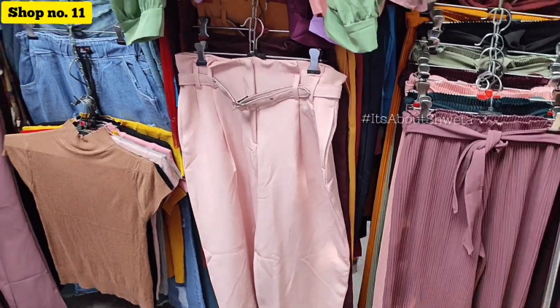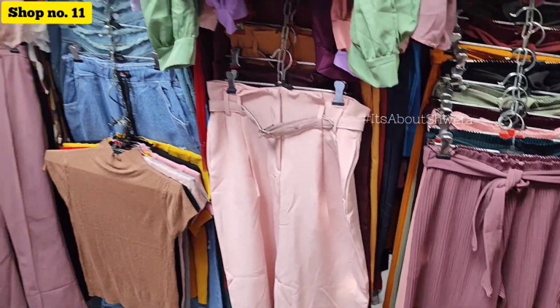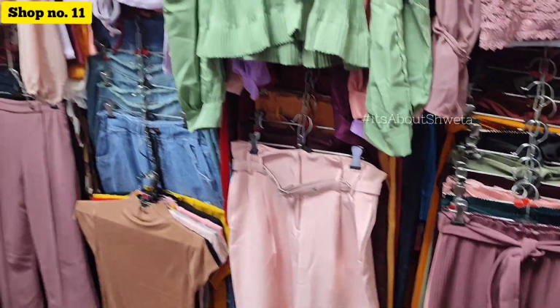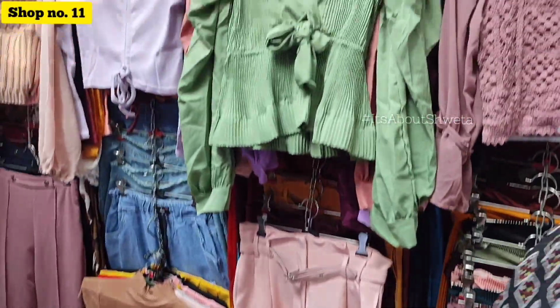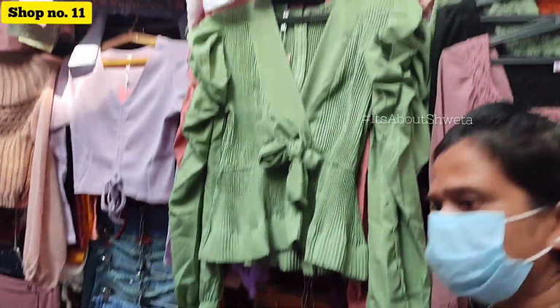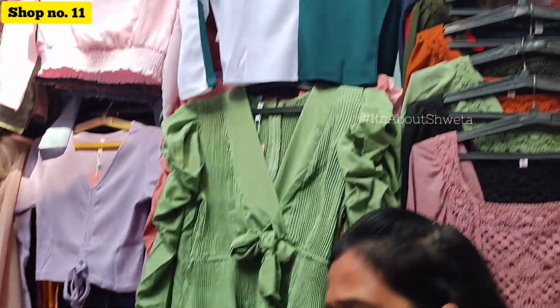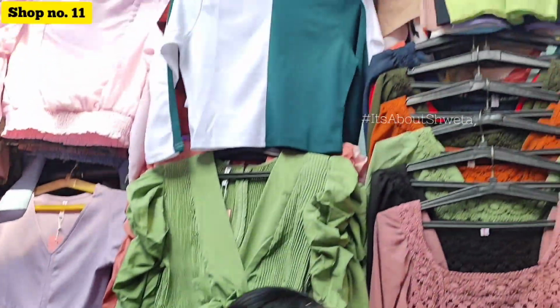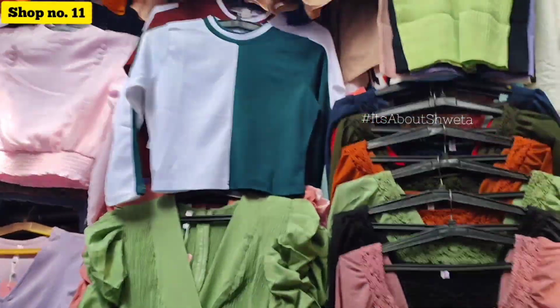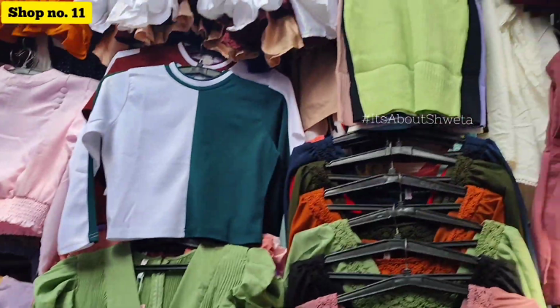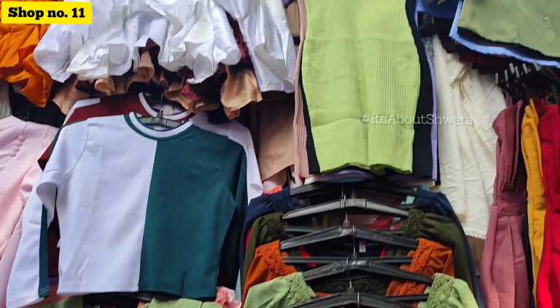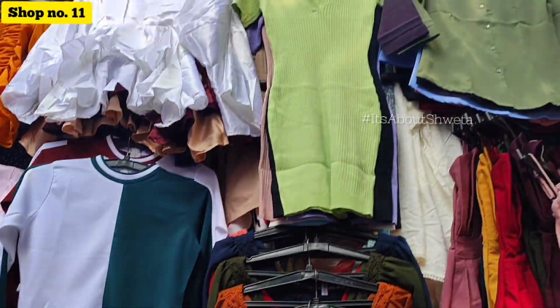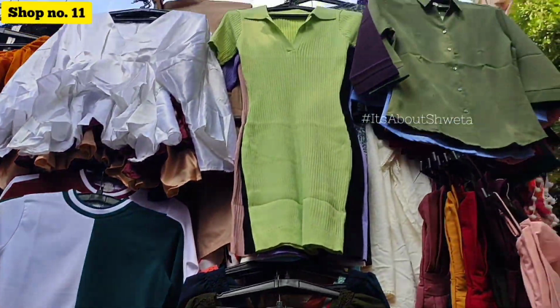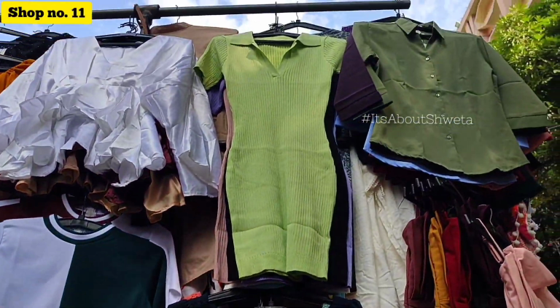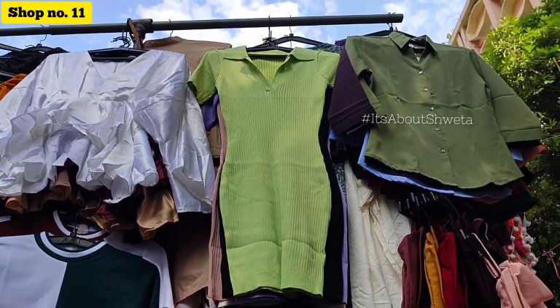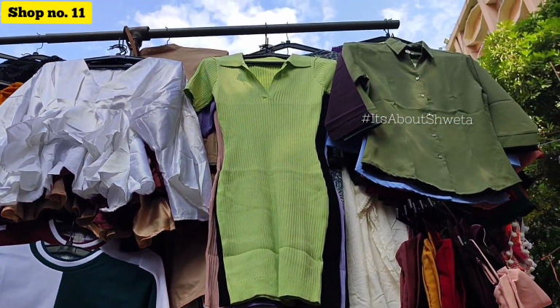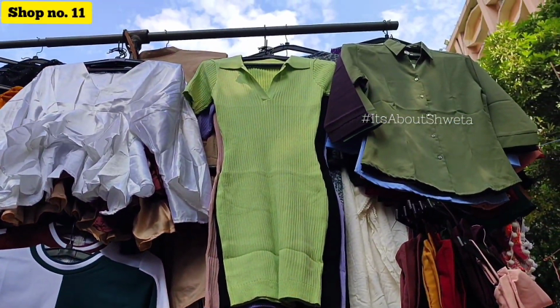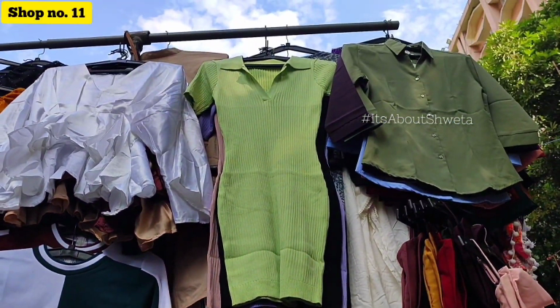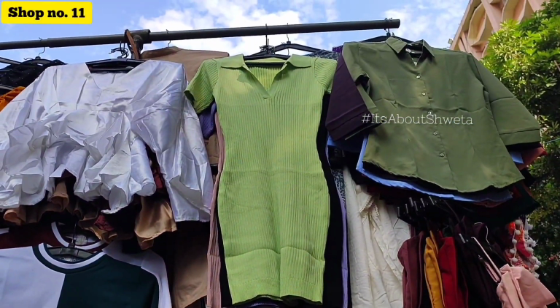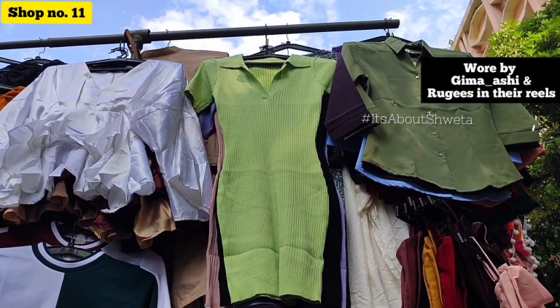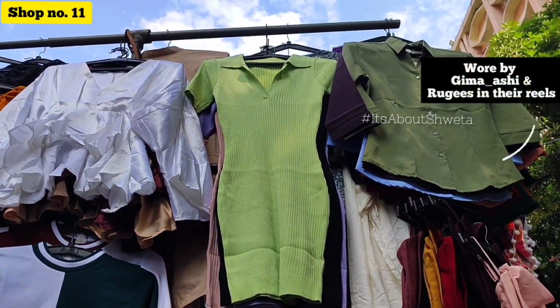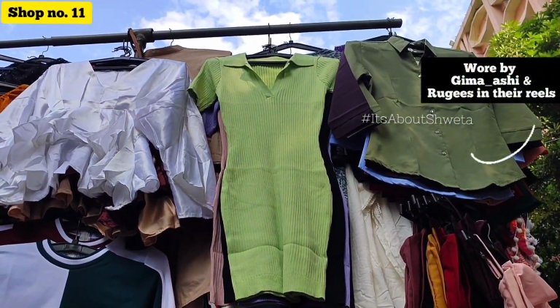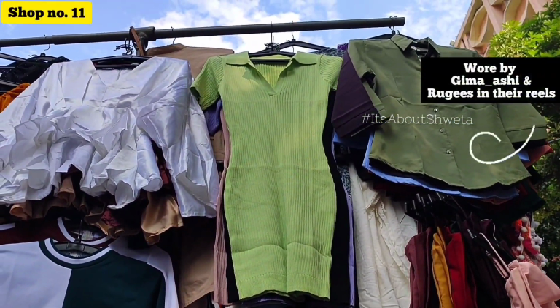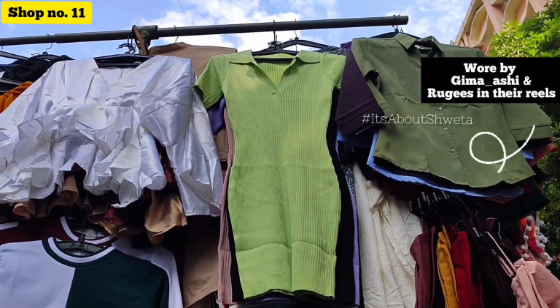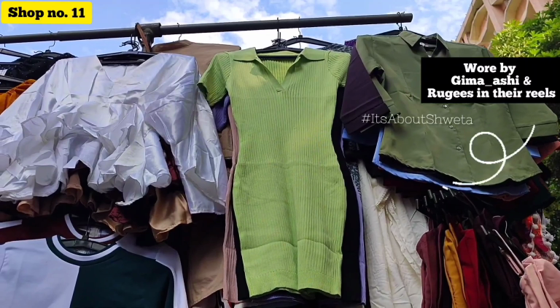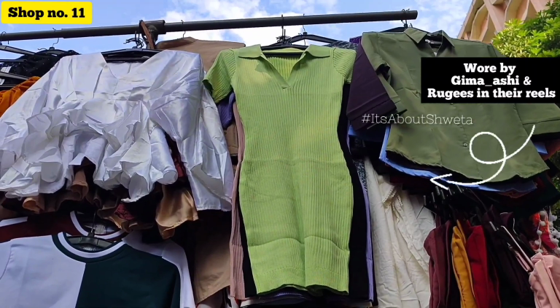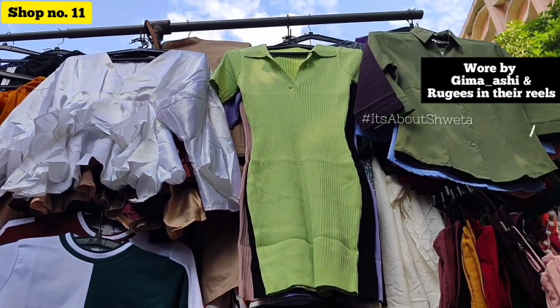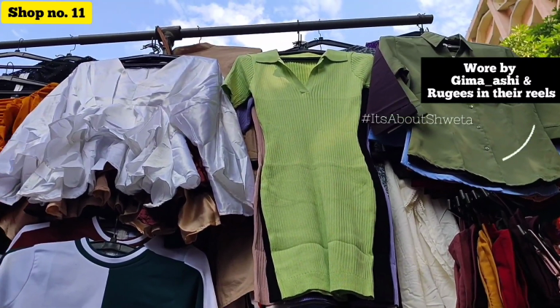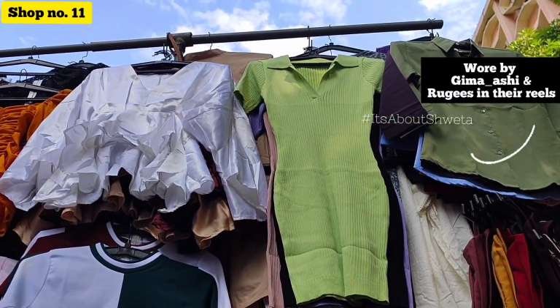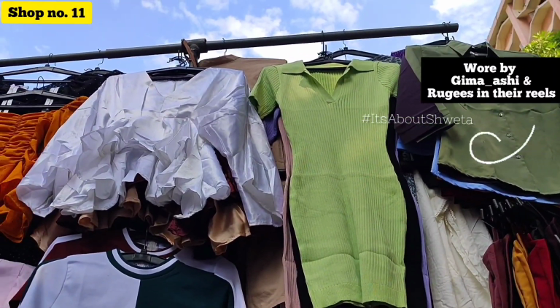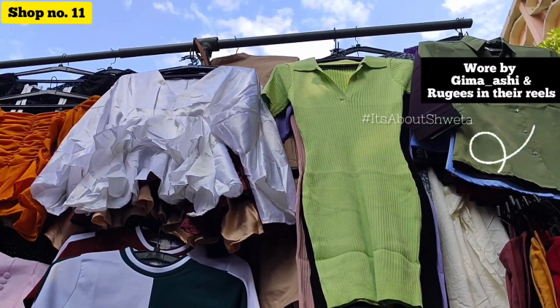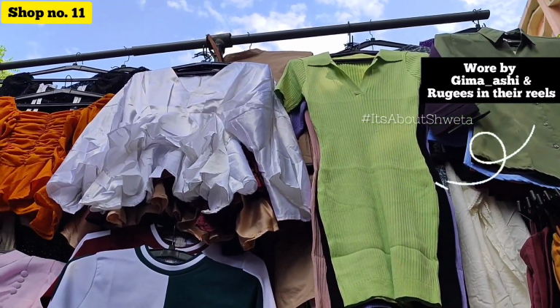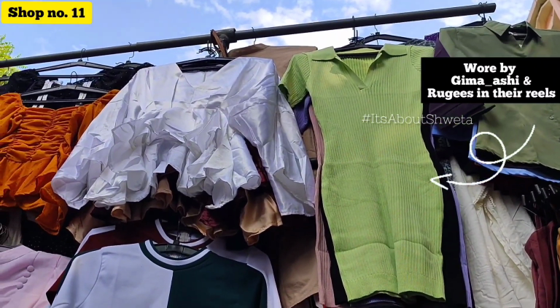In shop number 11, I also got trendy Instagram tops and dresses. I have seen a lot of green dresses.